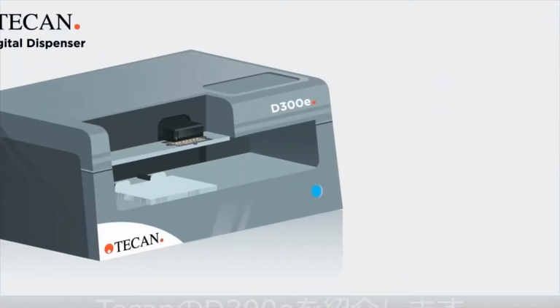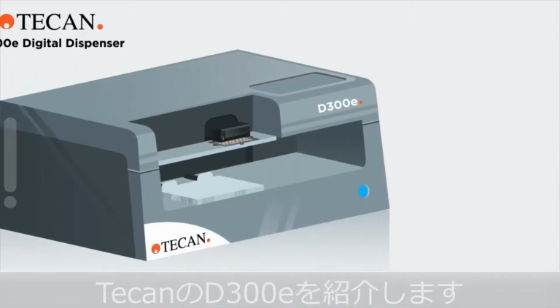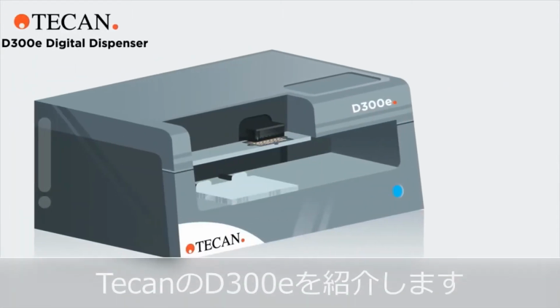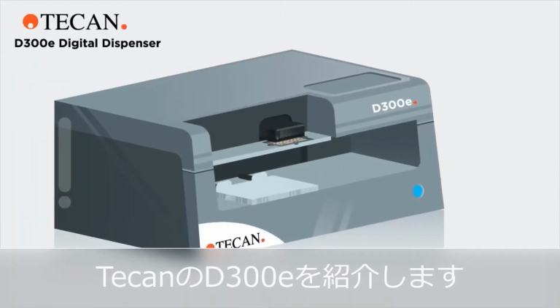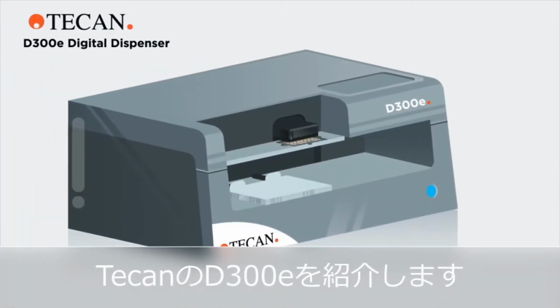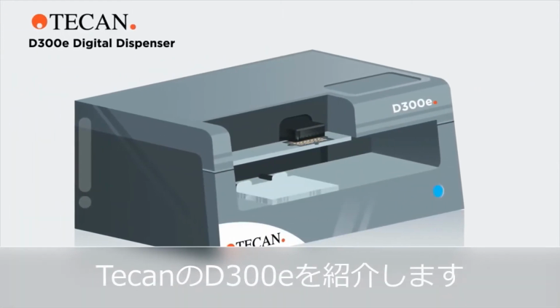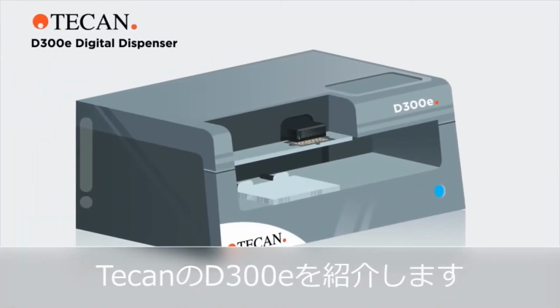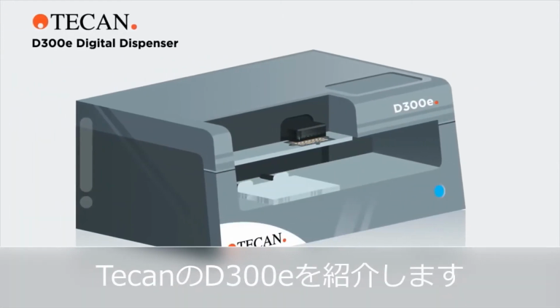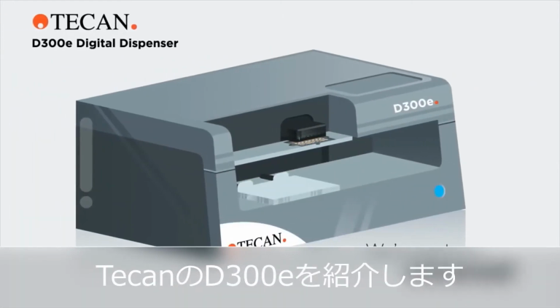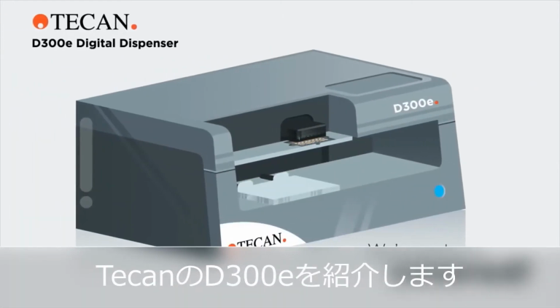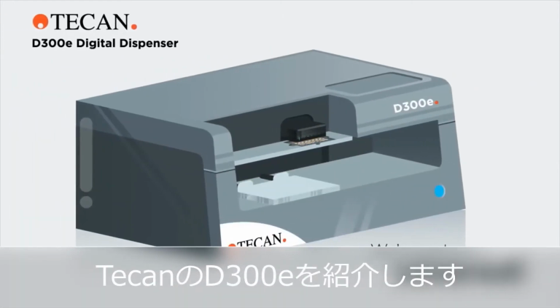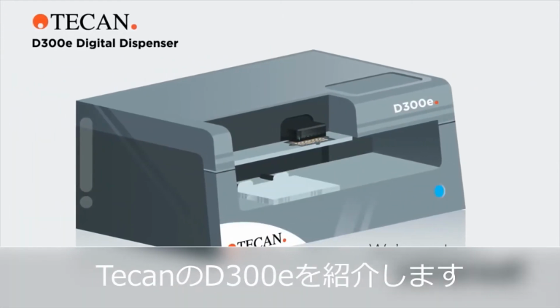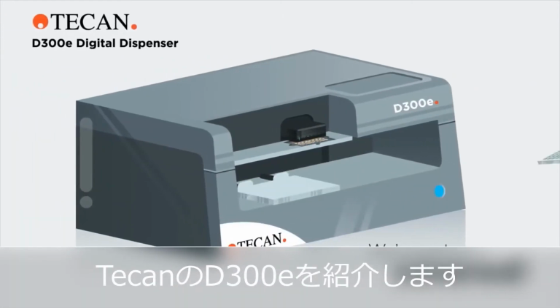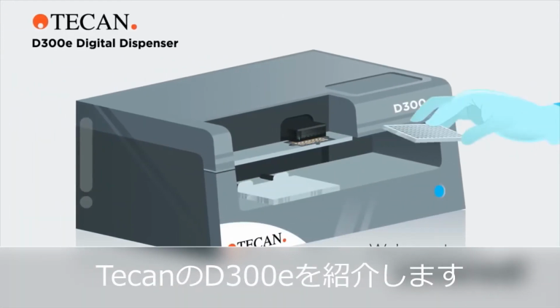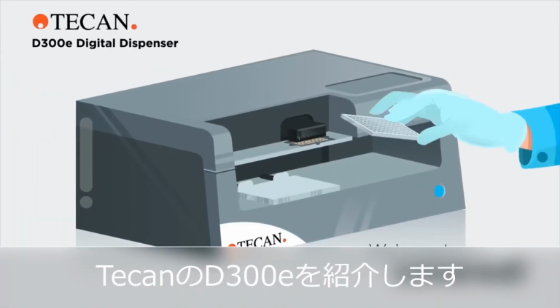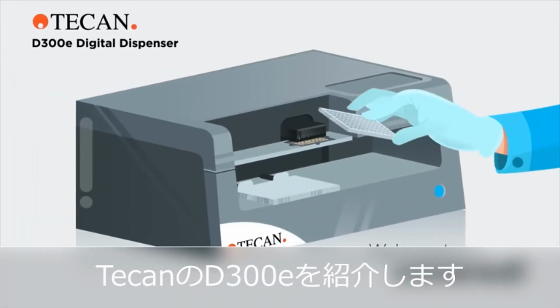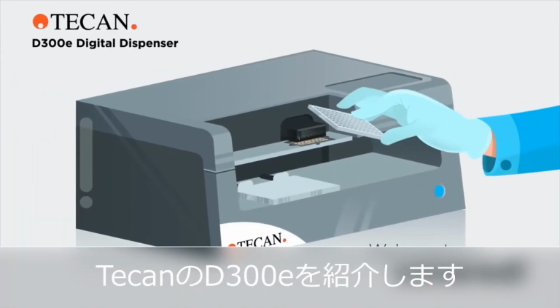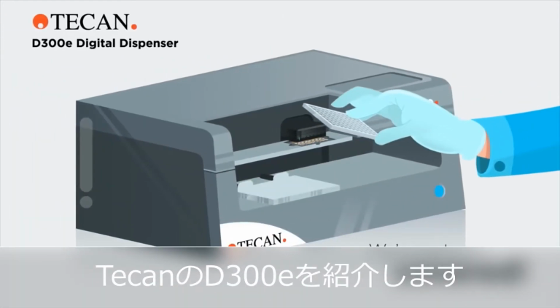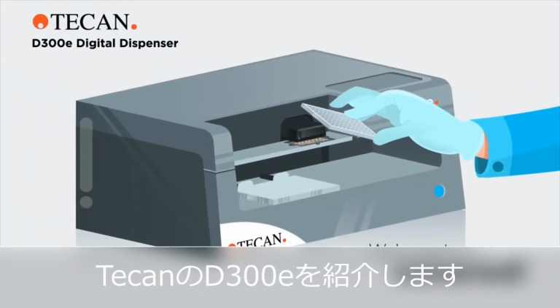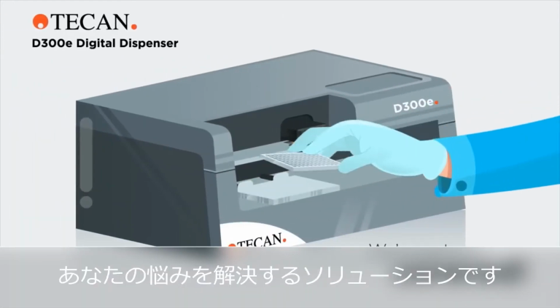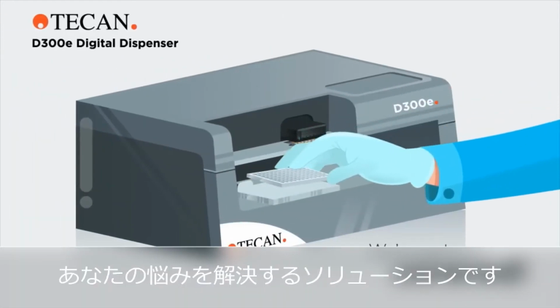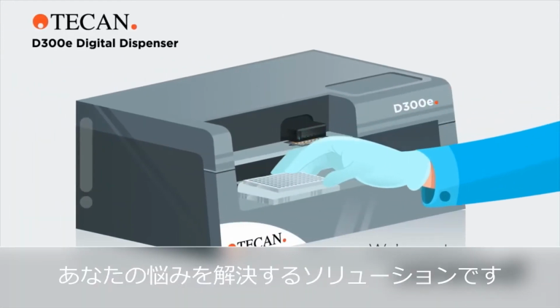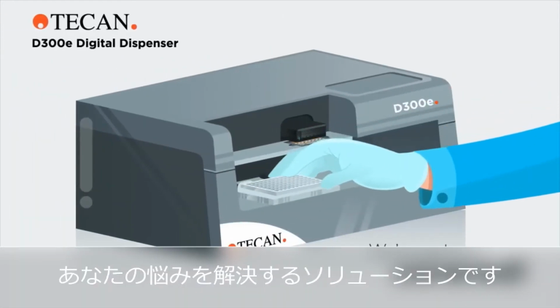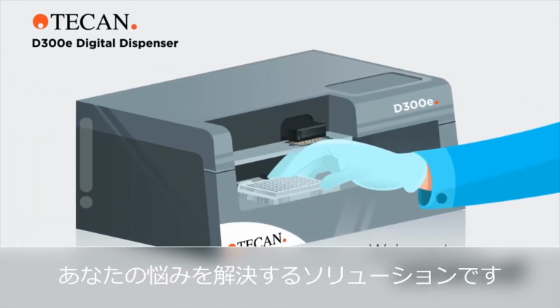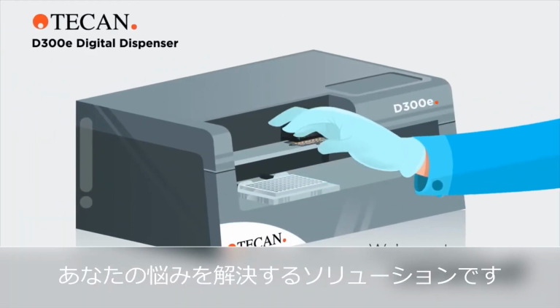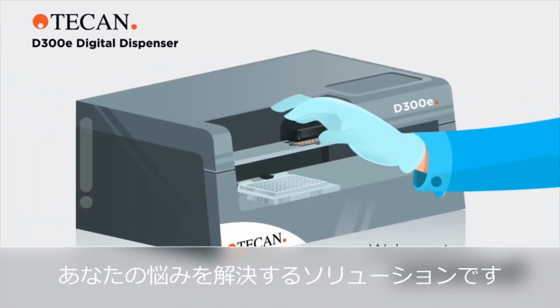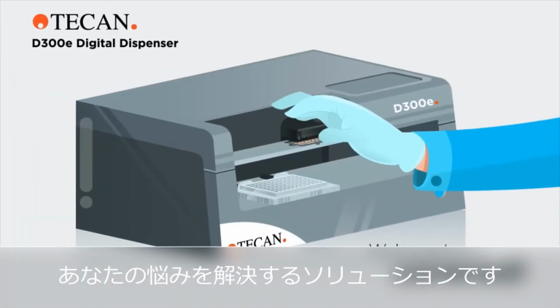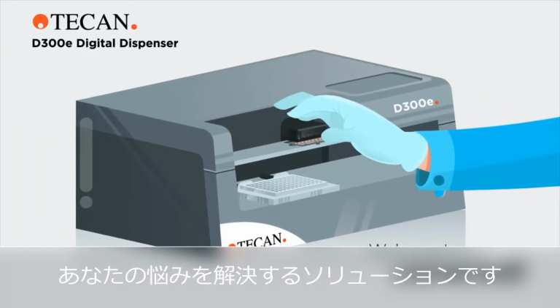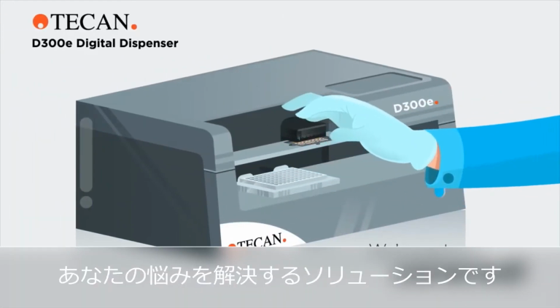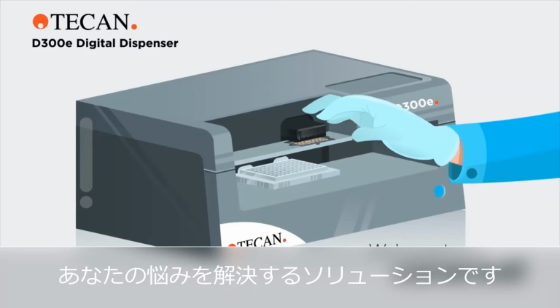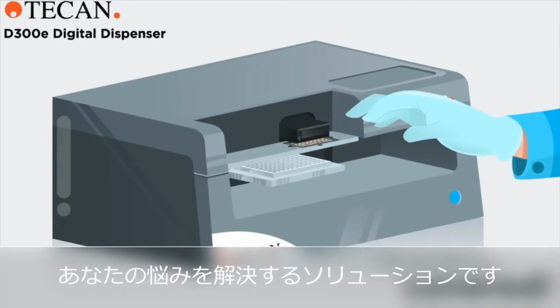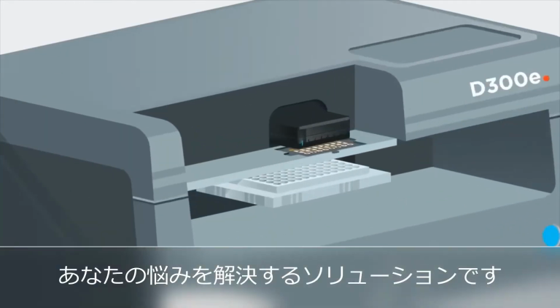Introducing the Tecan D300E Digital Dispenser — the solution to end your struggle.